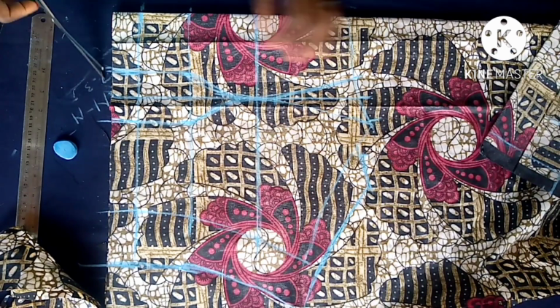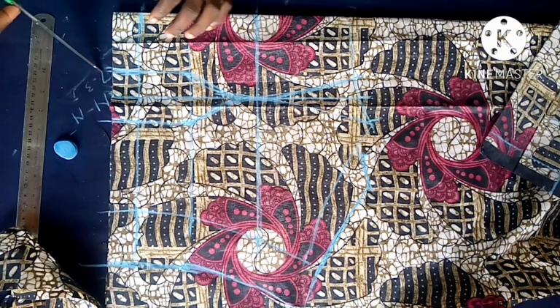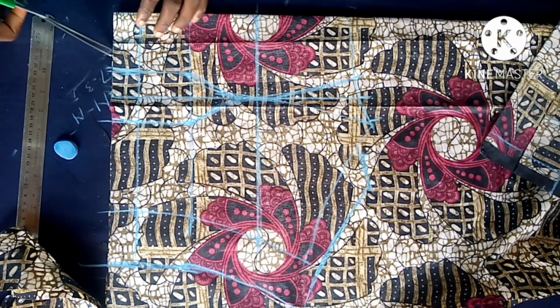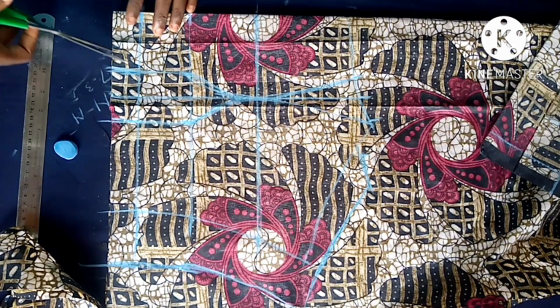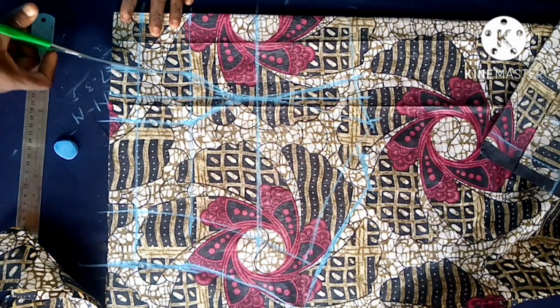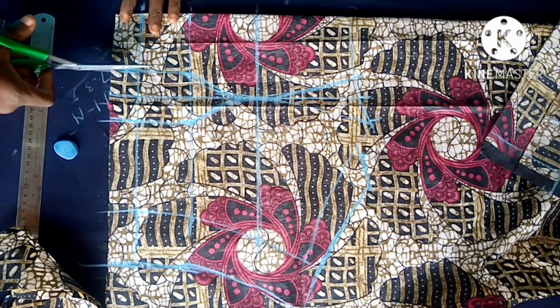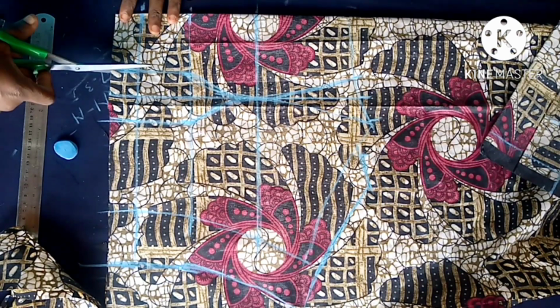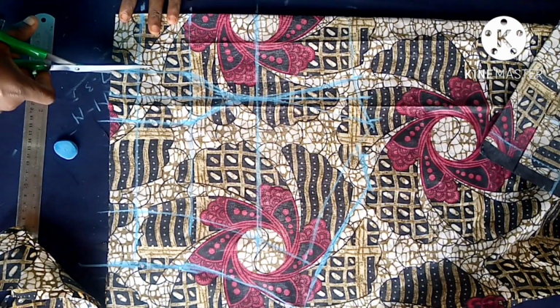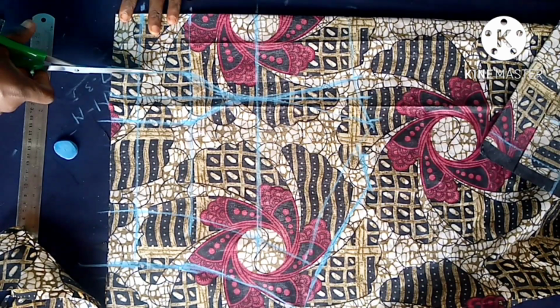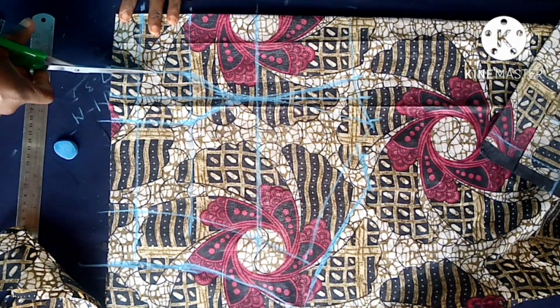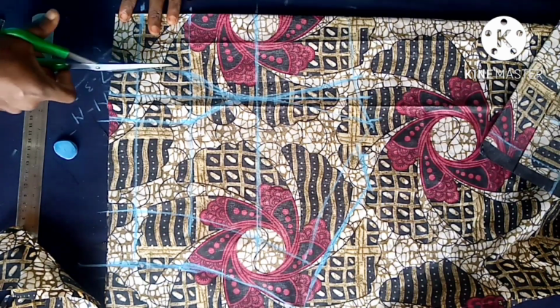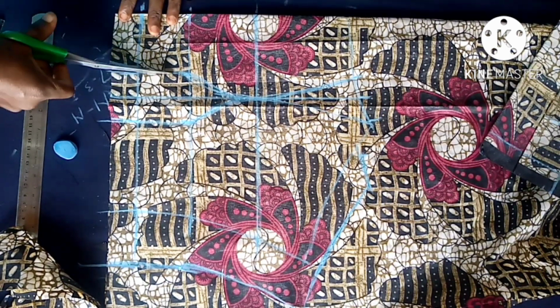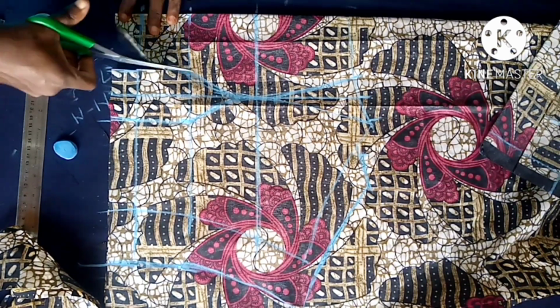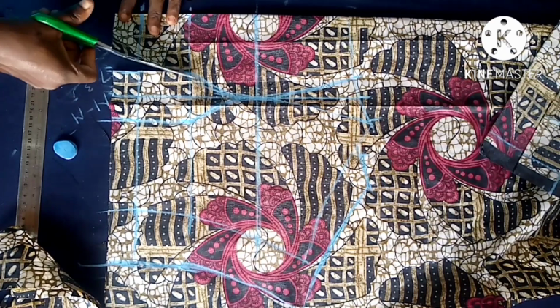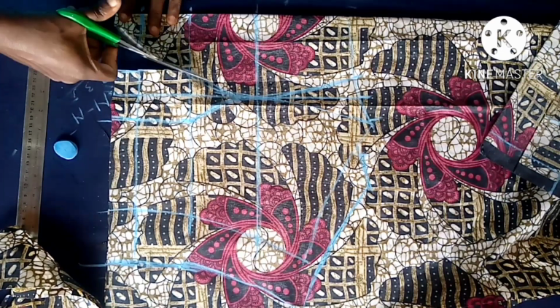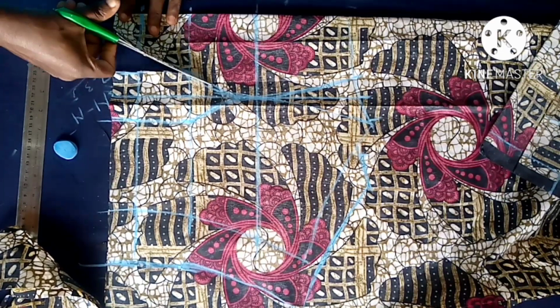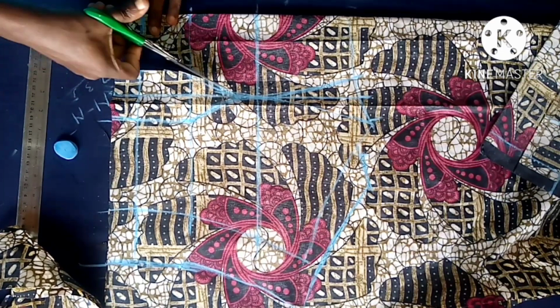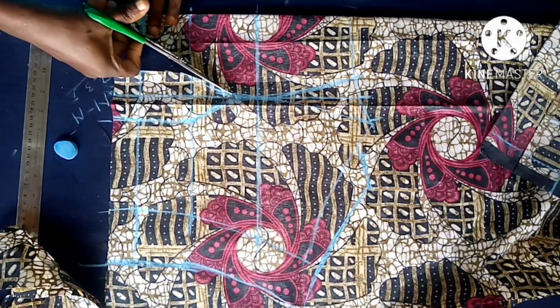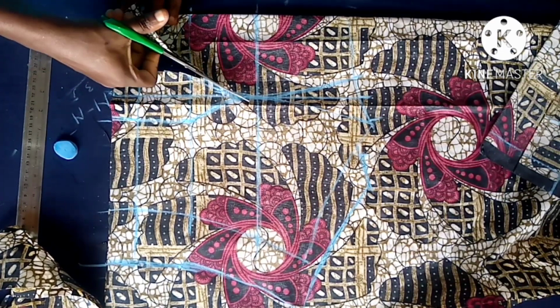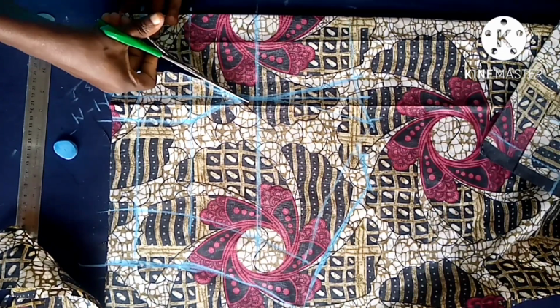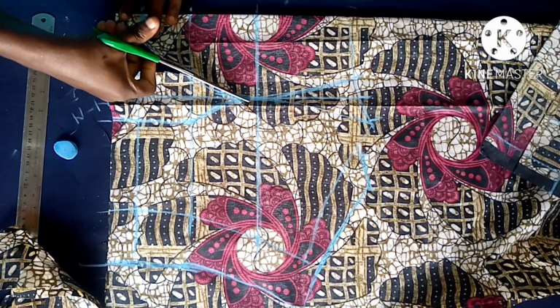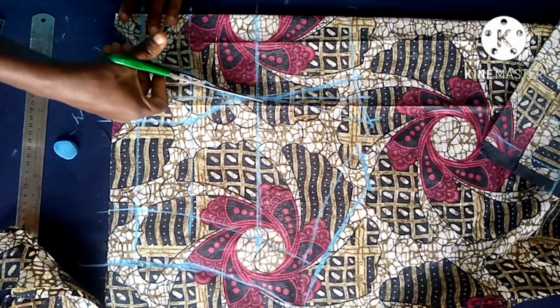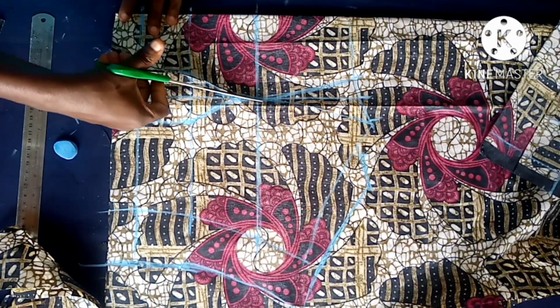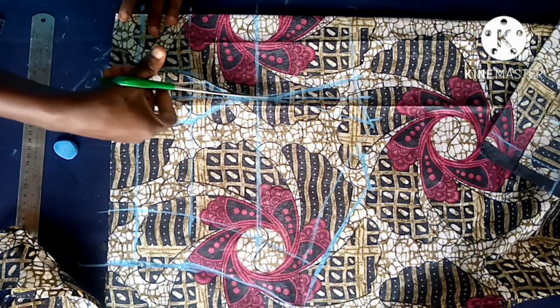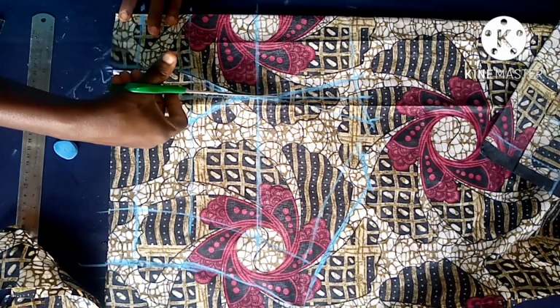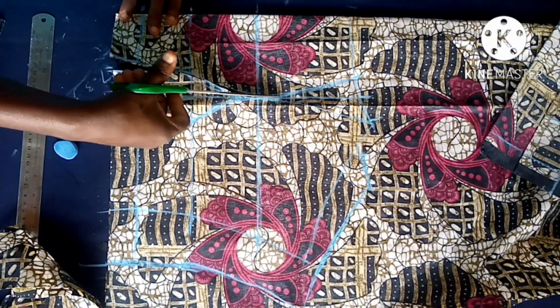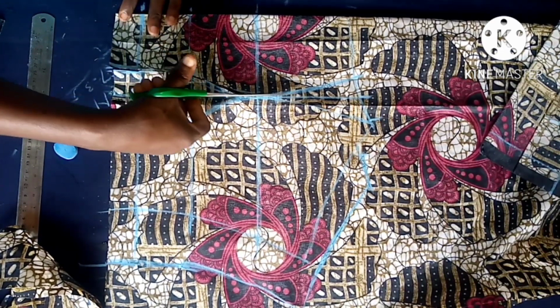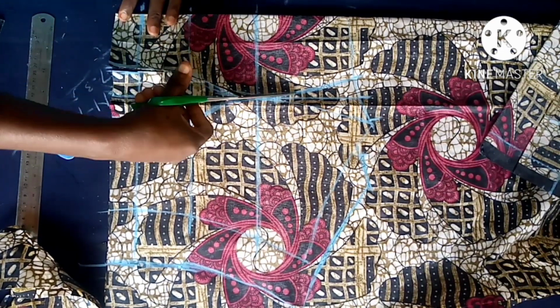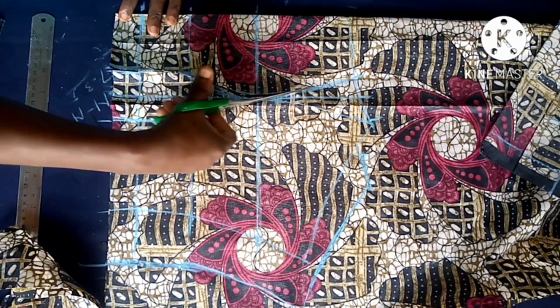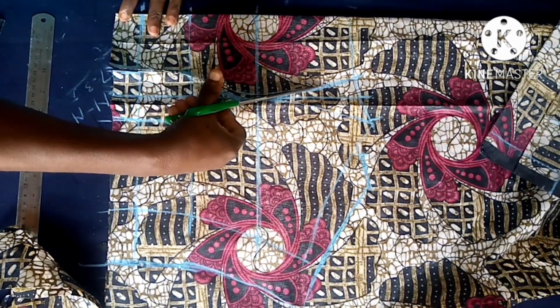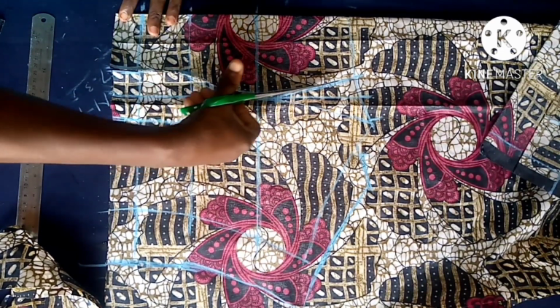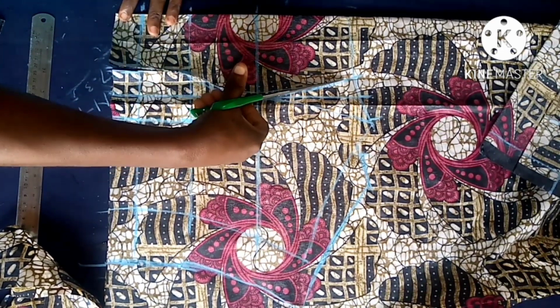Go ahead and cut out the dart intake right away, cutting carefully.